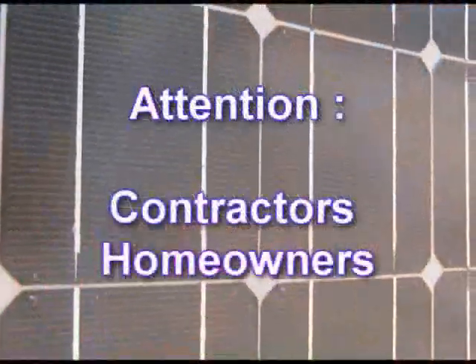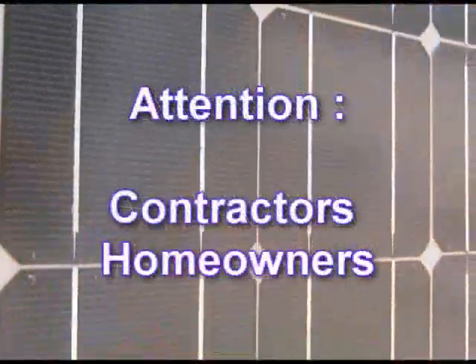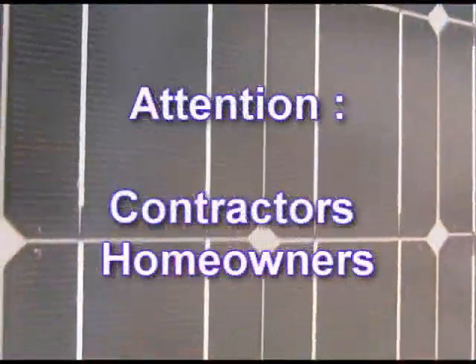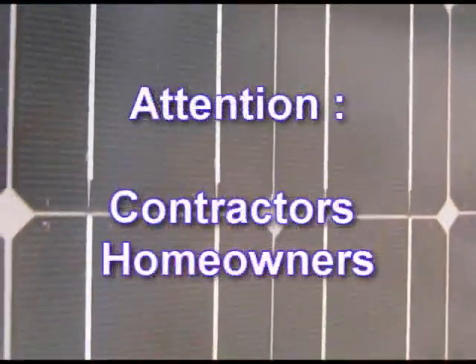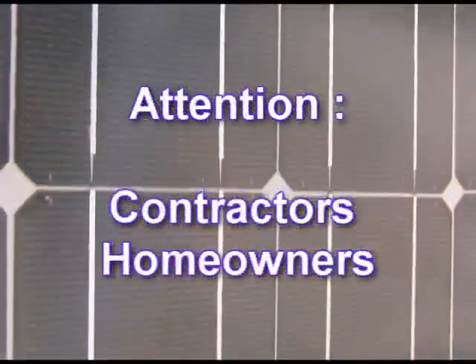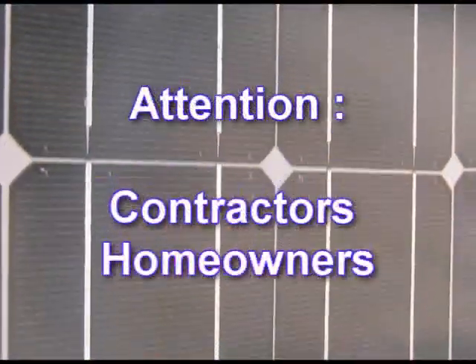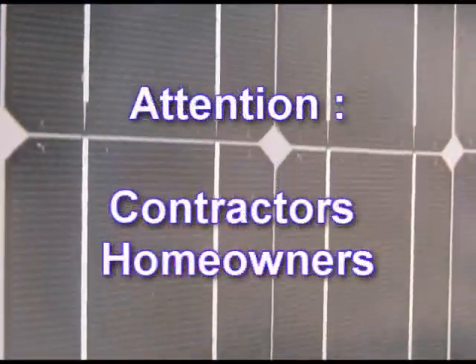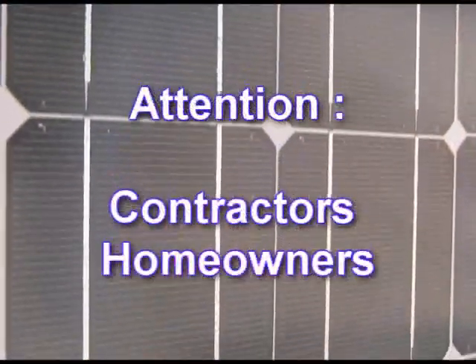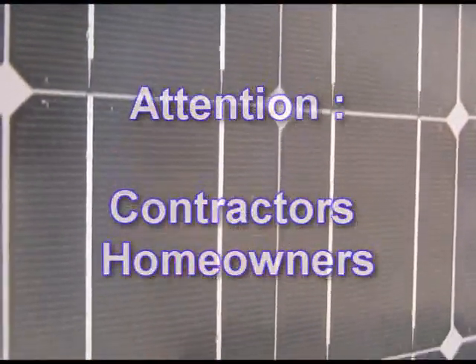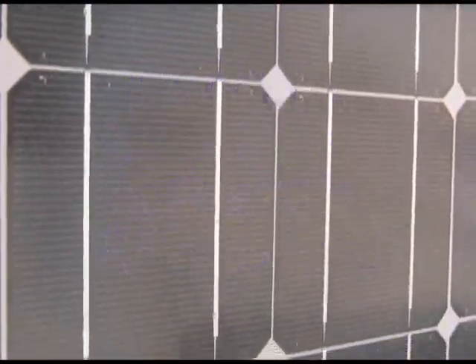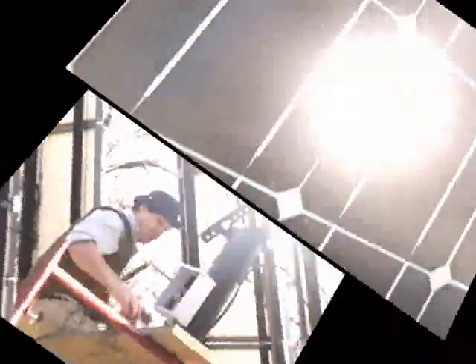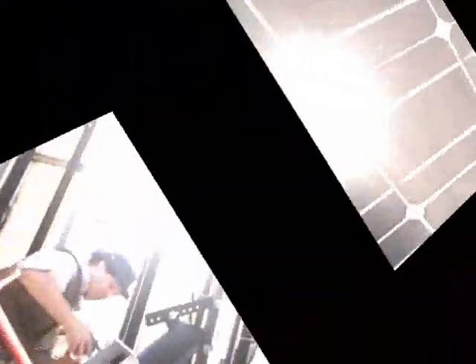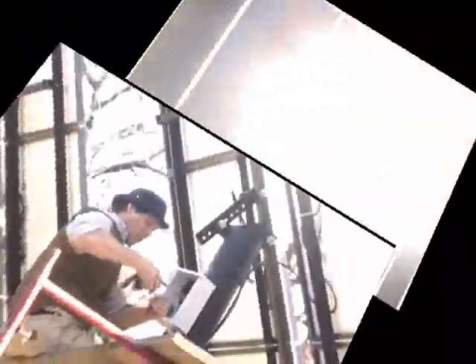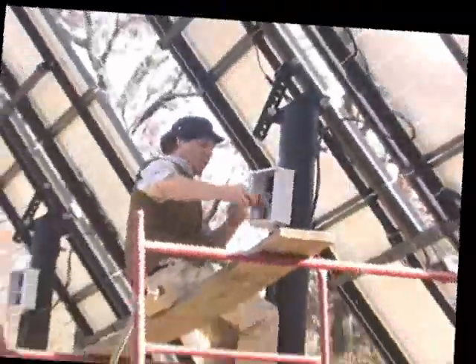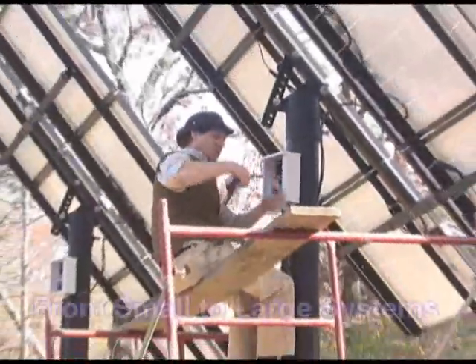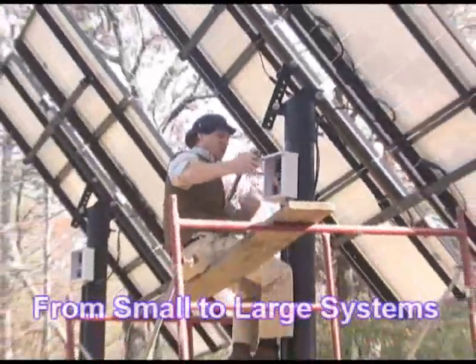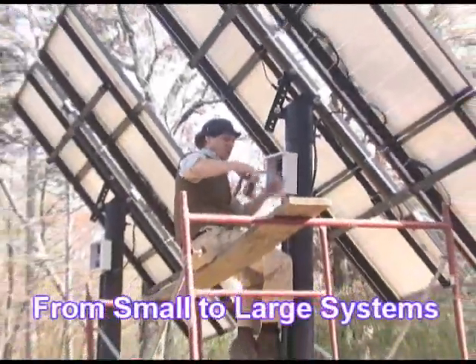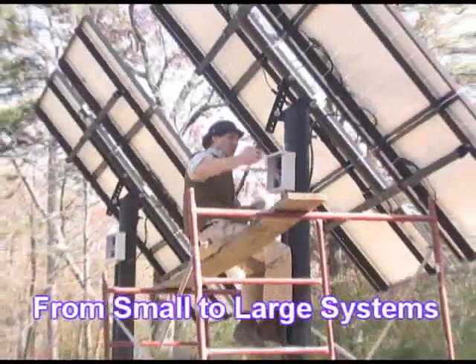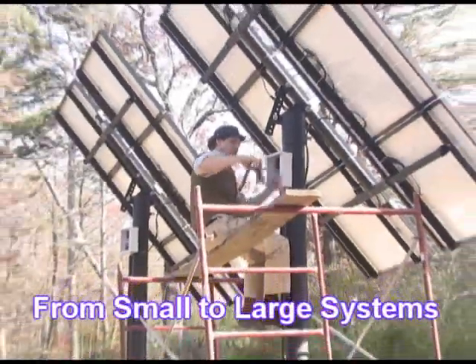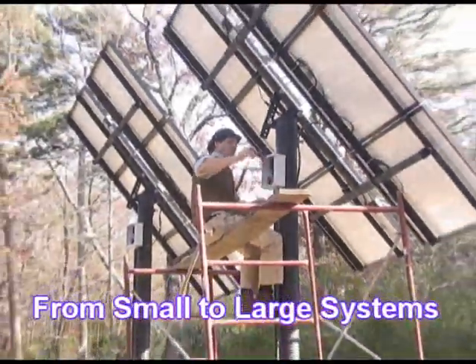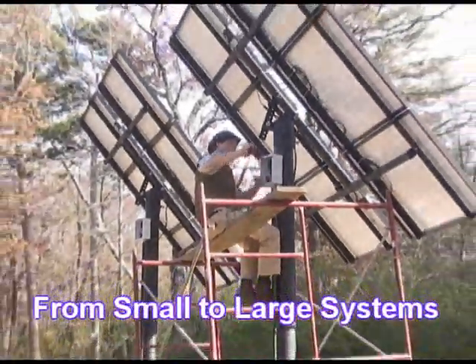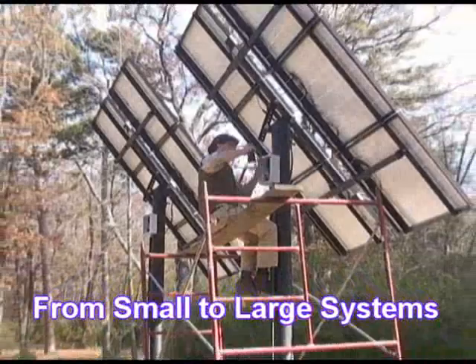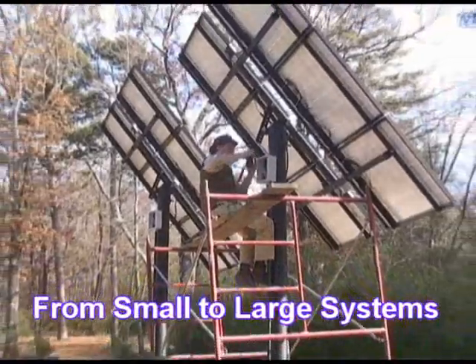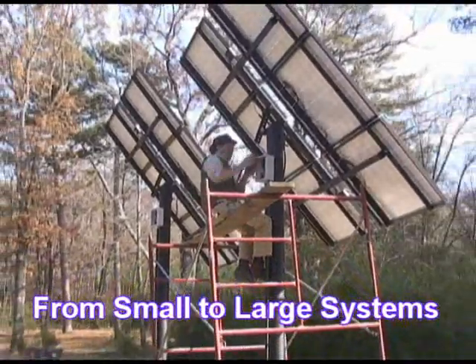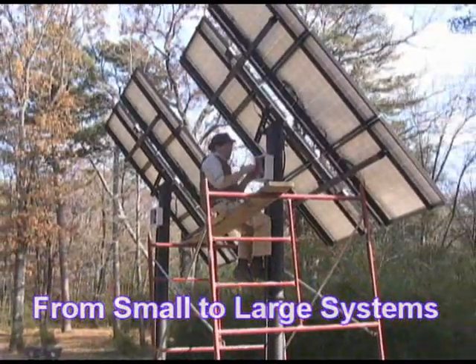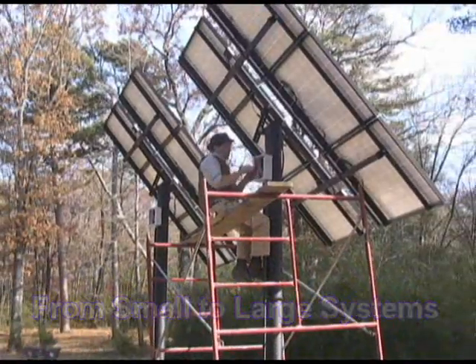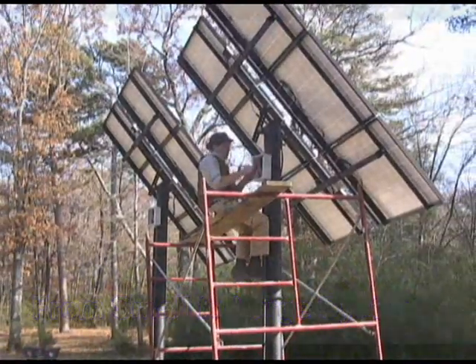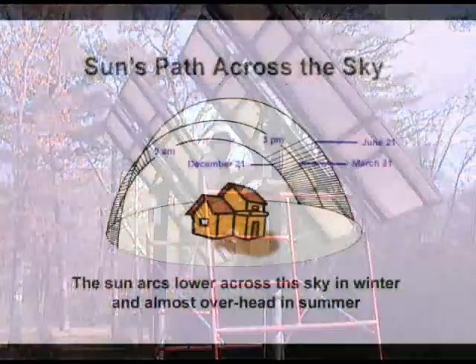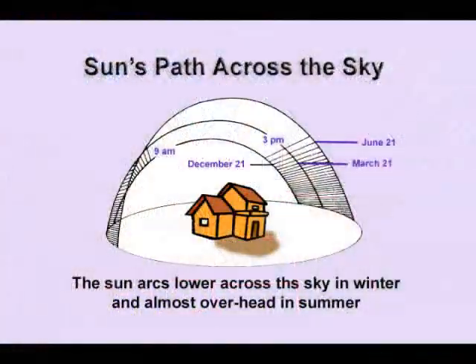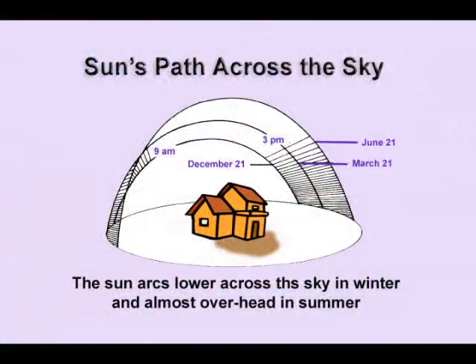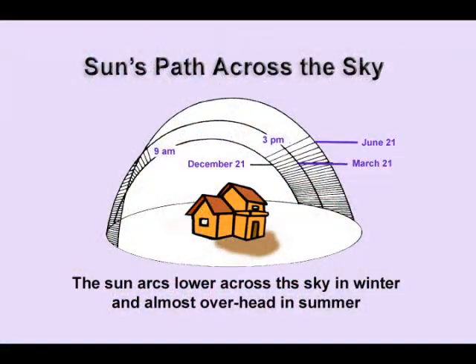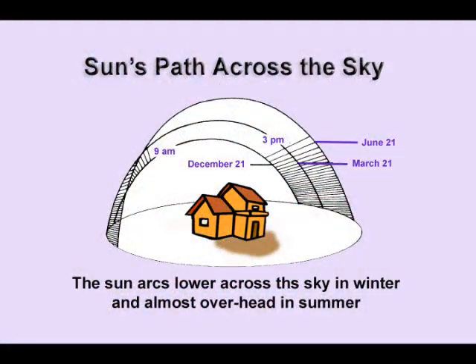Hi, I'm Bob Nagy, and in this instructional video I'm going to teach you from A to Z how to install your own photovoltaic solar power energy systems.